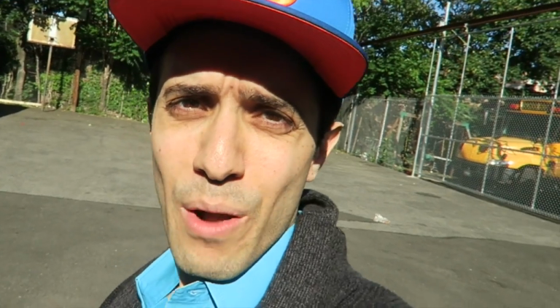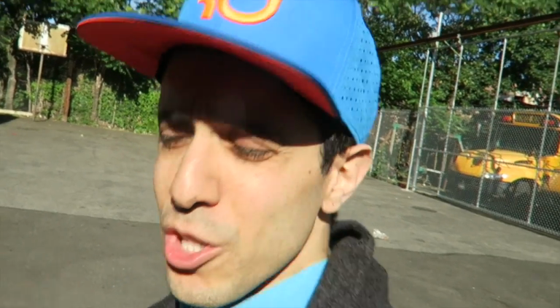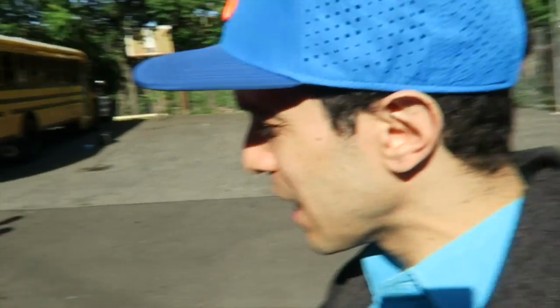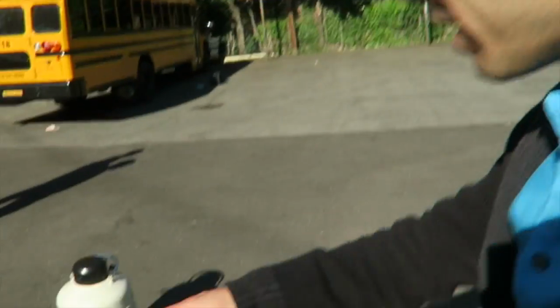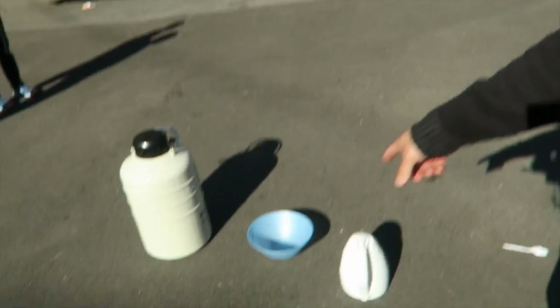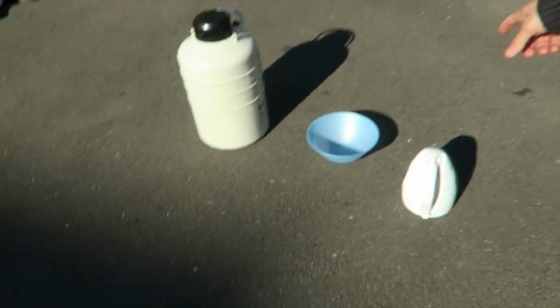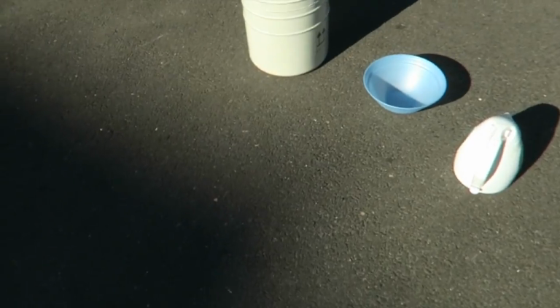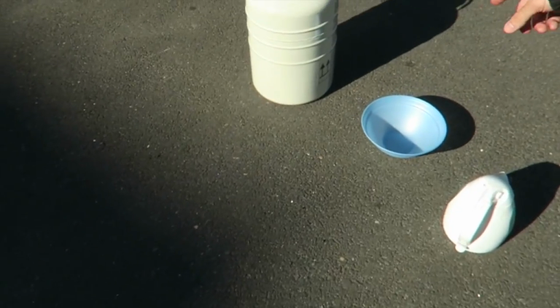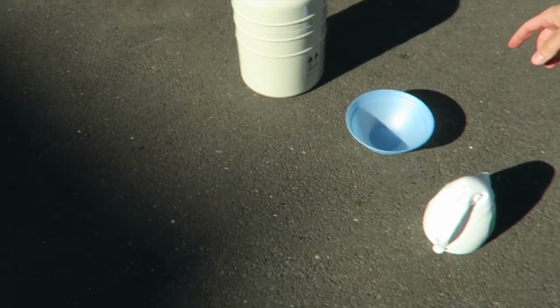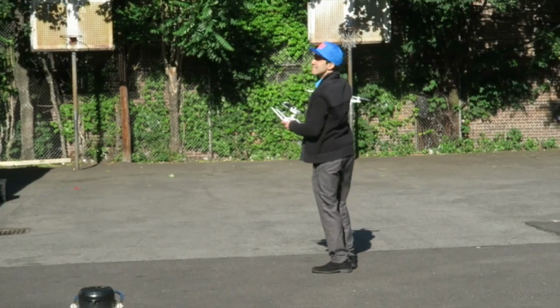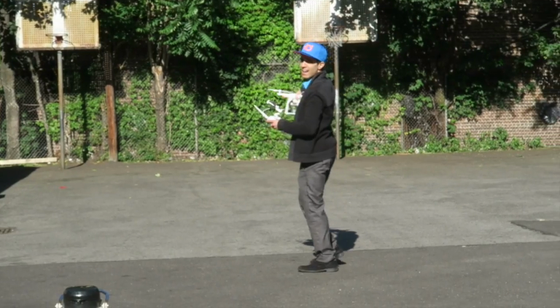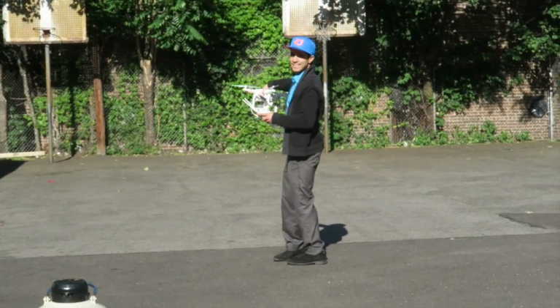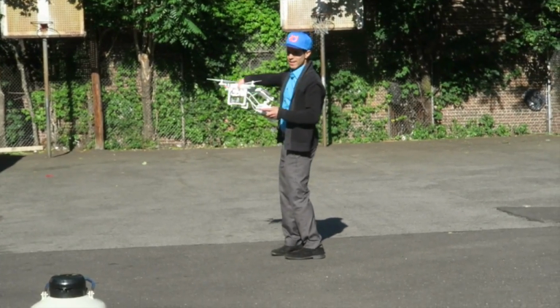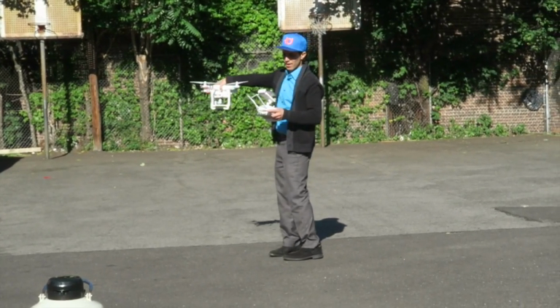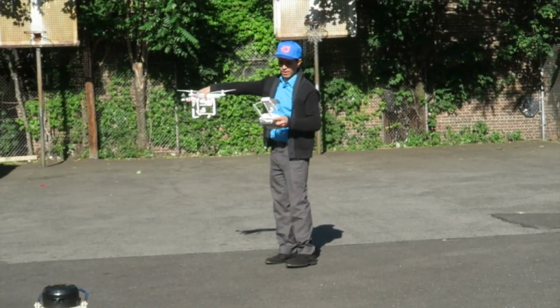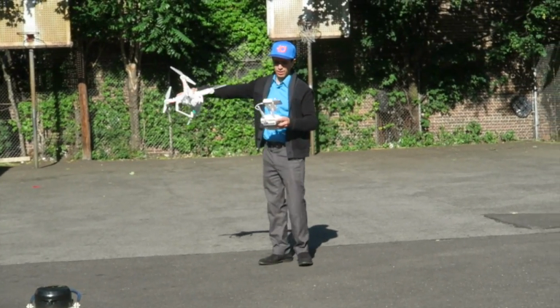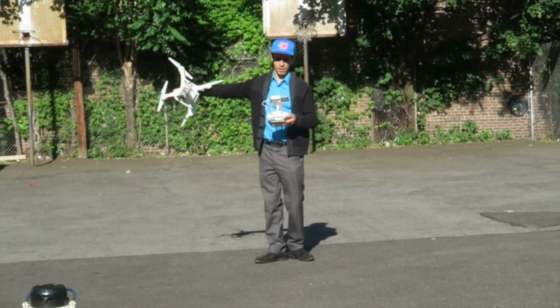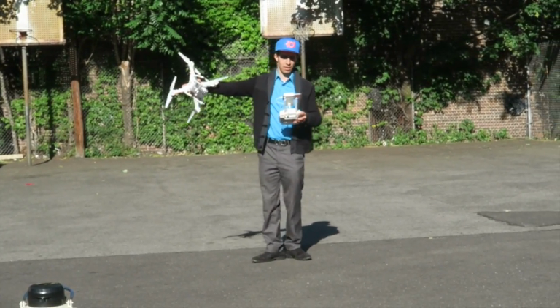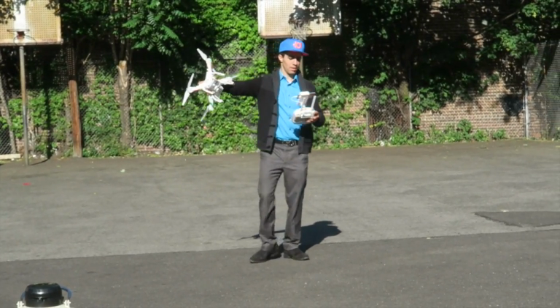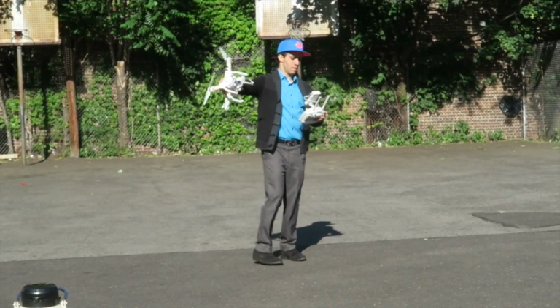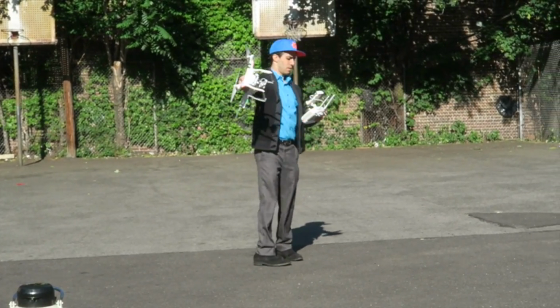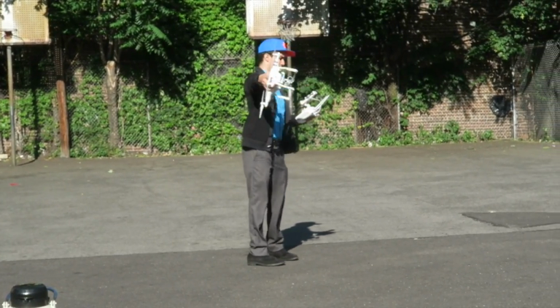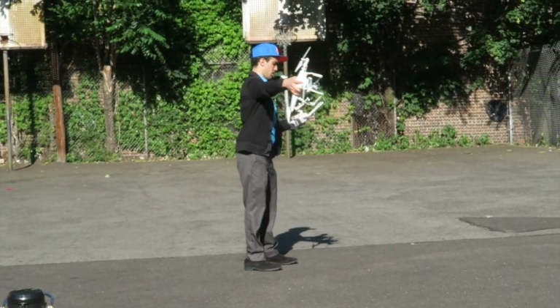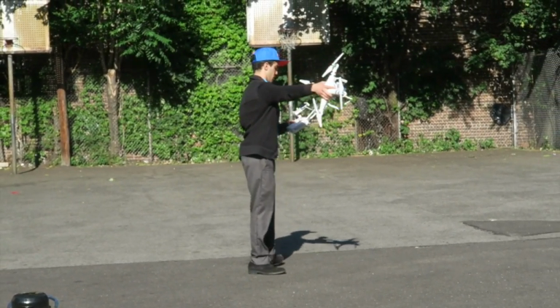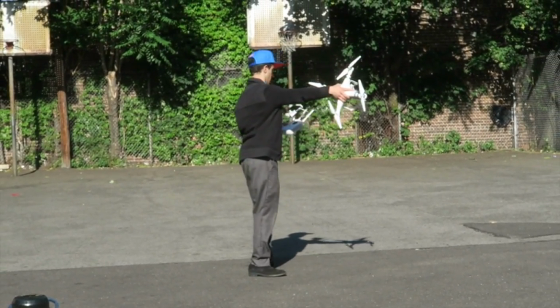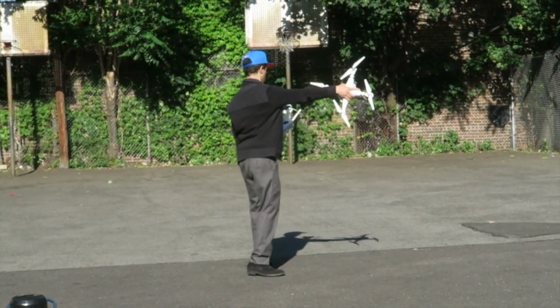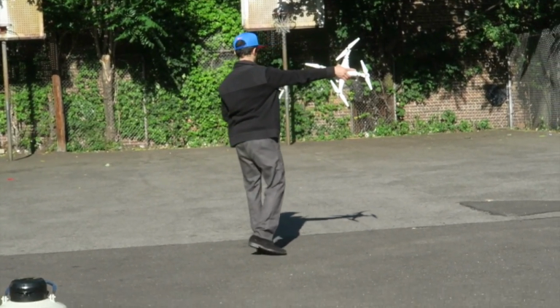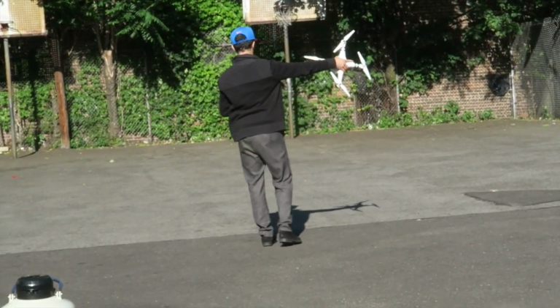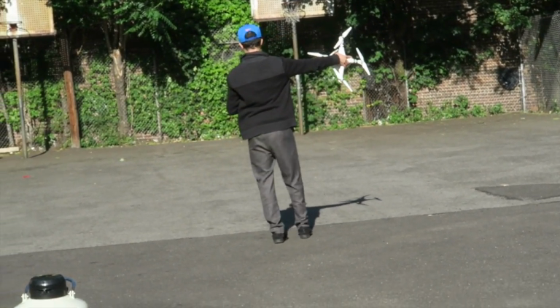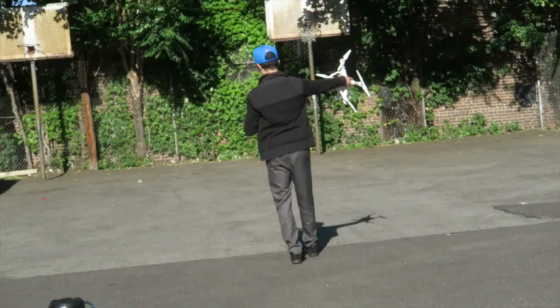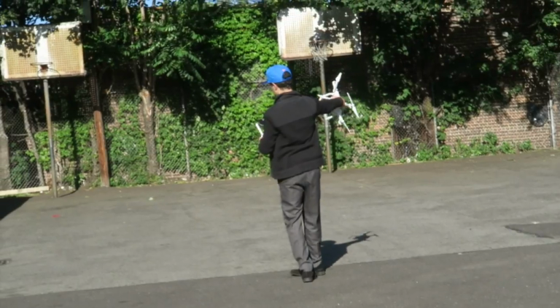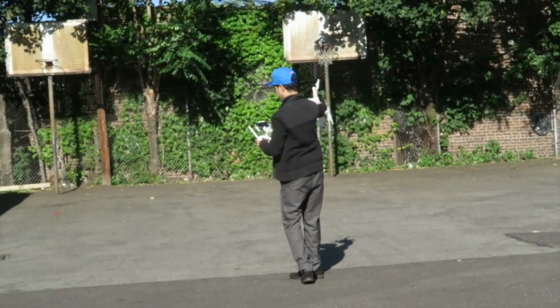Now we're going to do a liquid nitrogen mini cloud — we're going to use a drone up in the air to film it. Does it have obstacle avoidance?